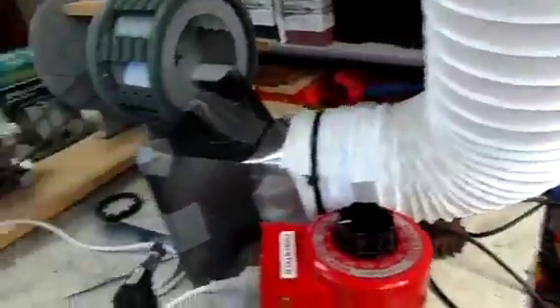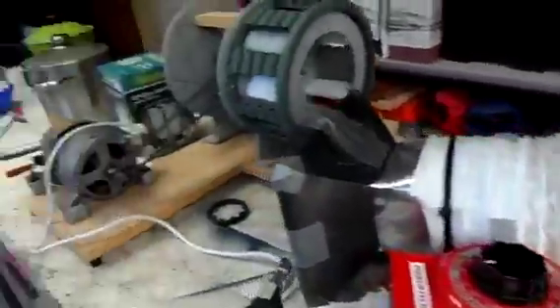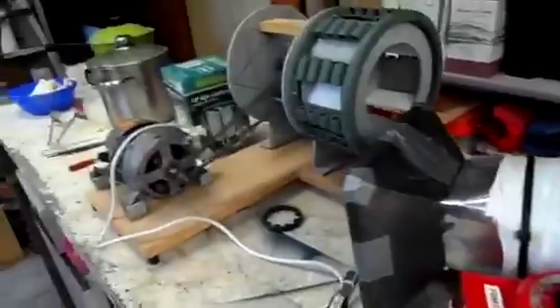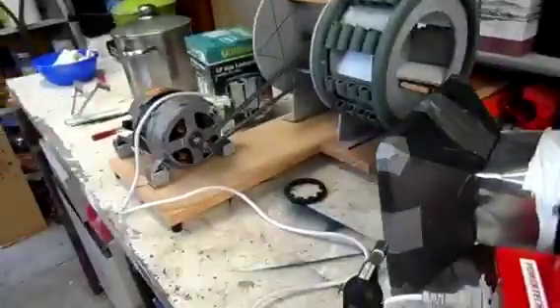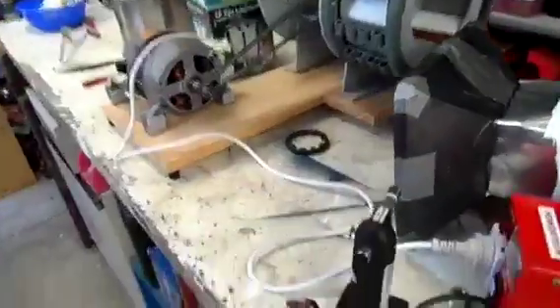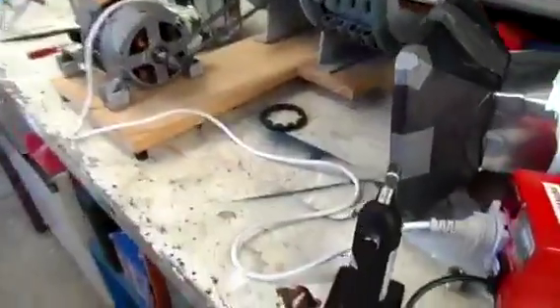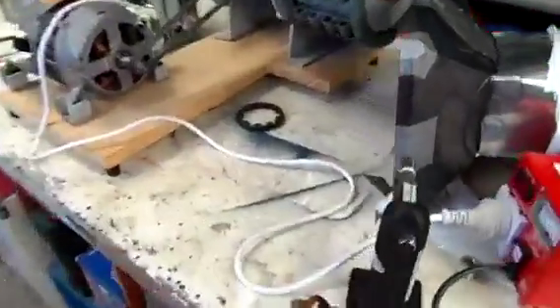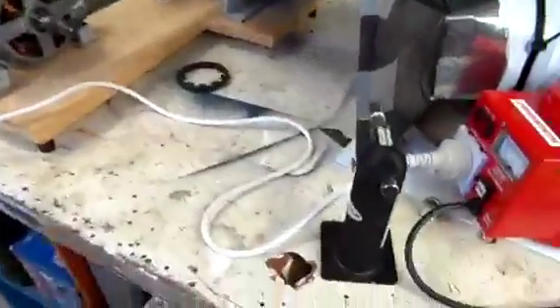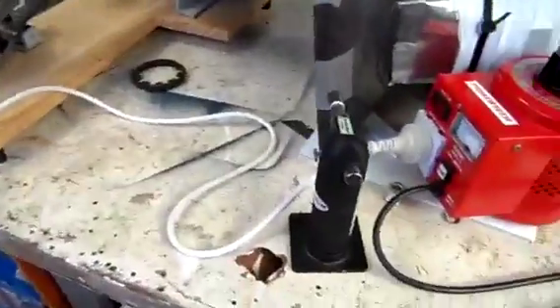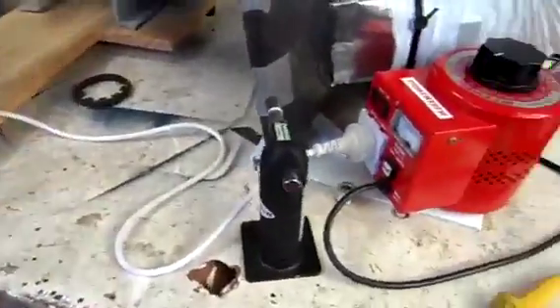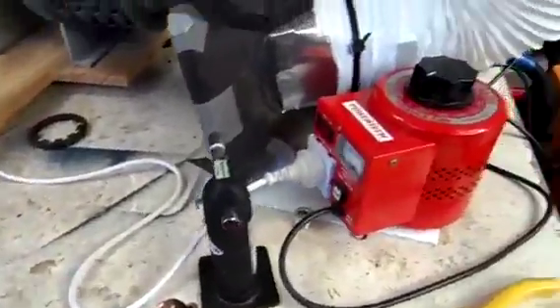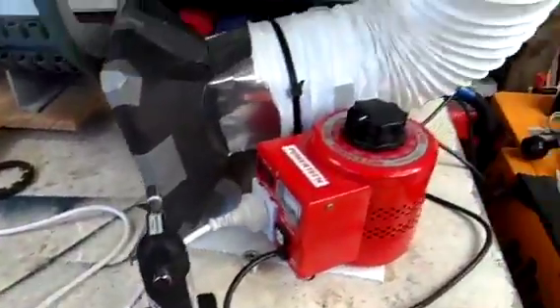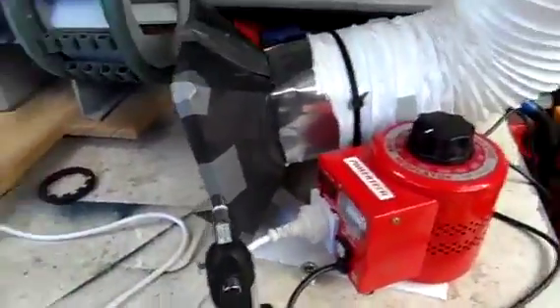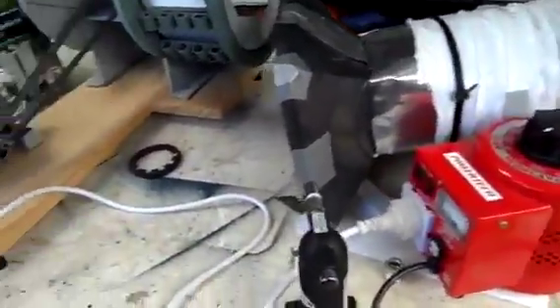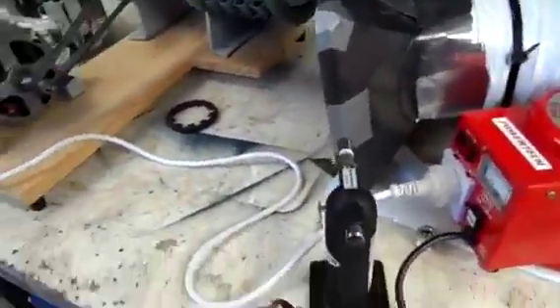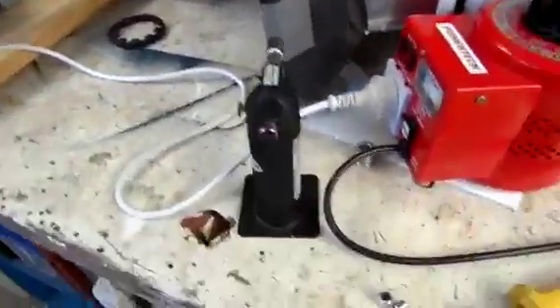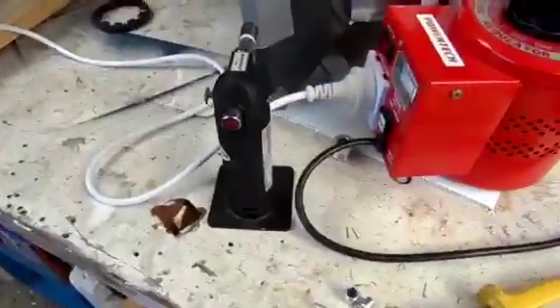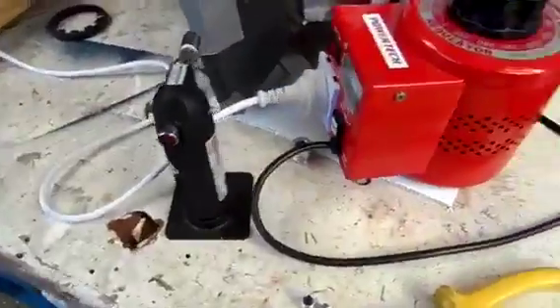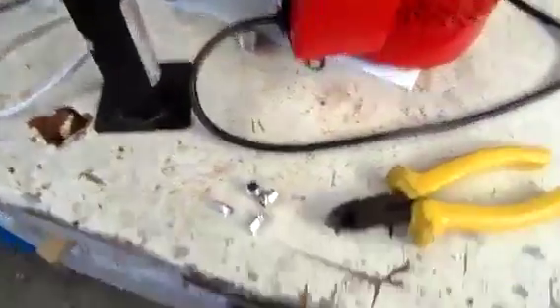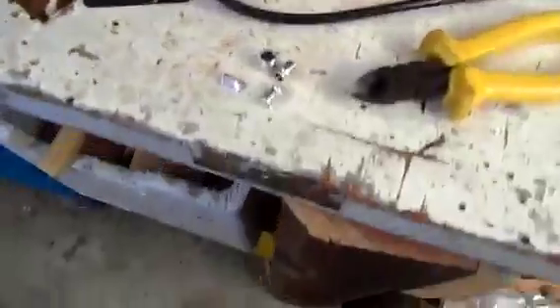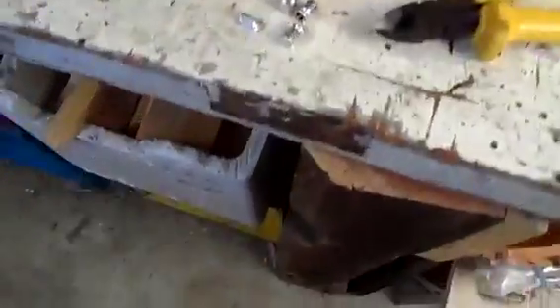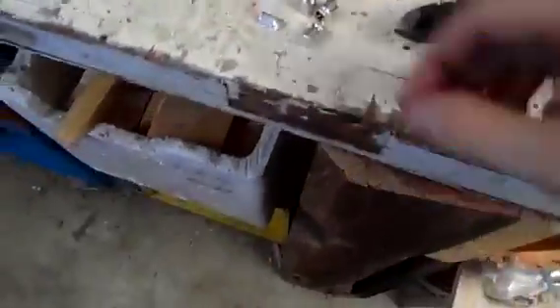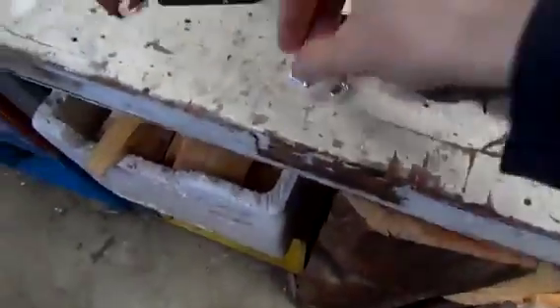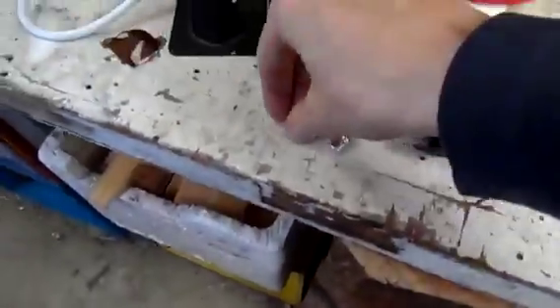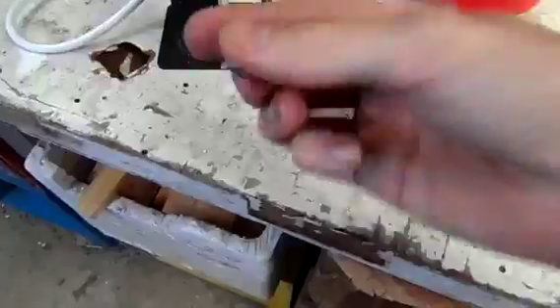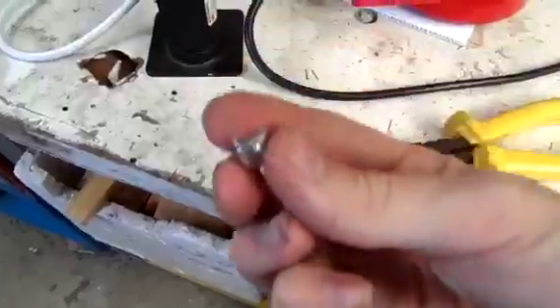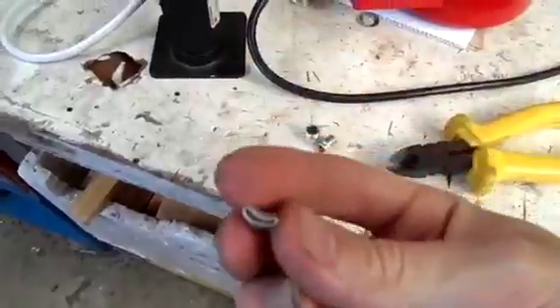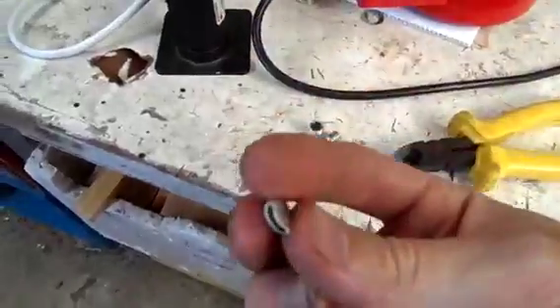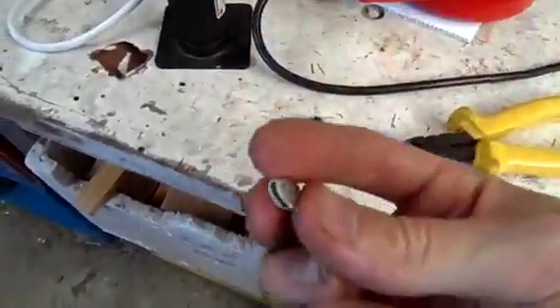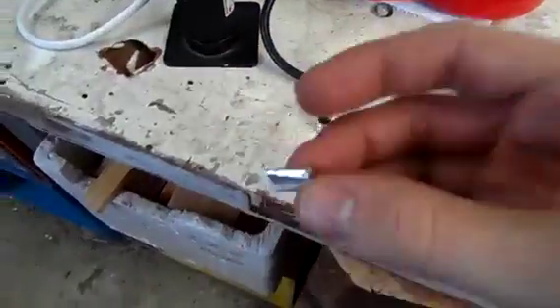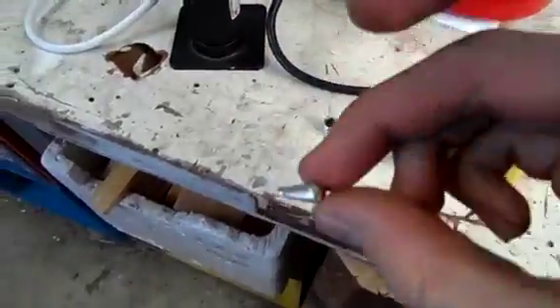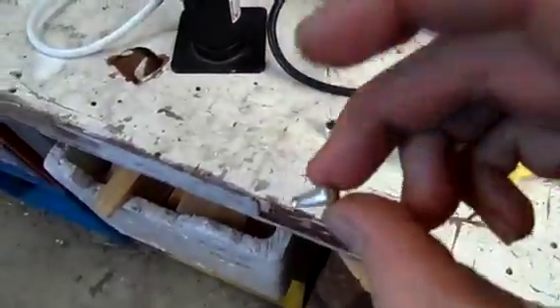Excuse the mess — I've been doing several things at once, which you probably shouldn't do, including blowing up capacitors.